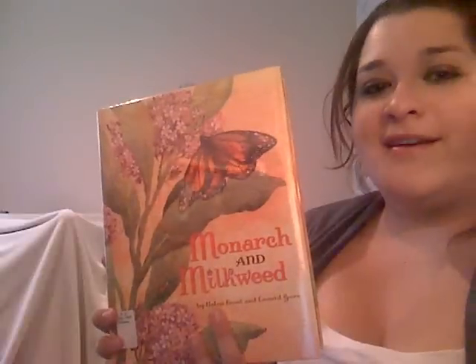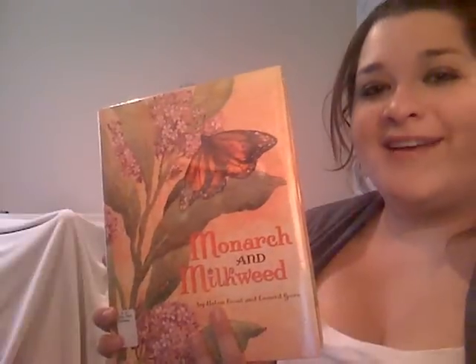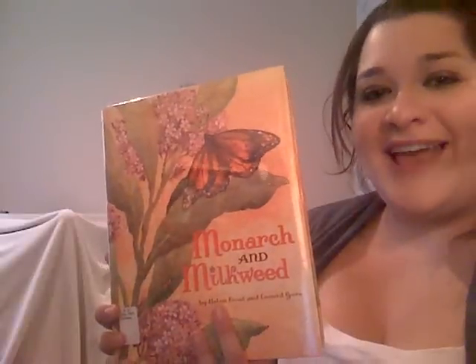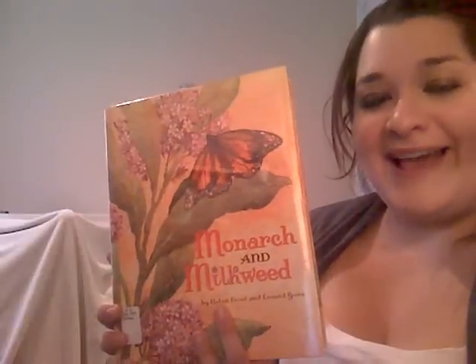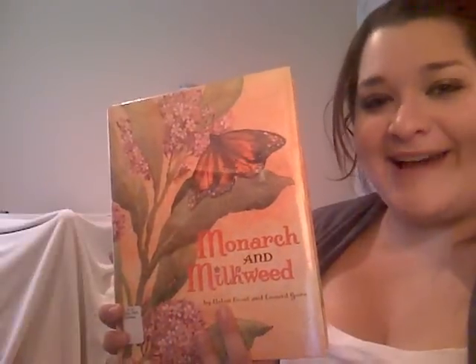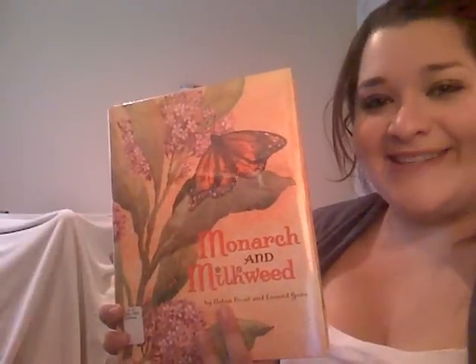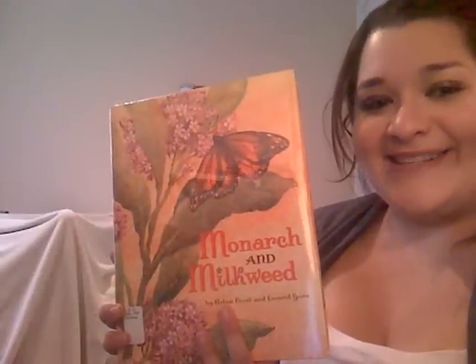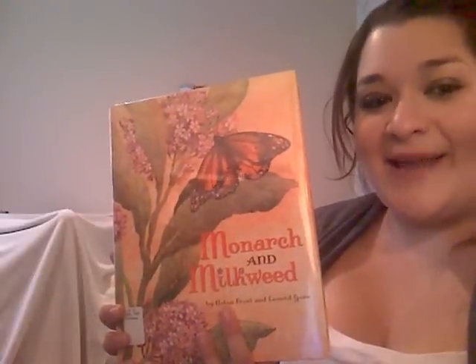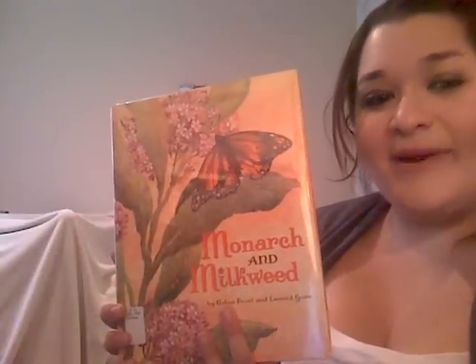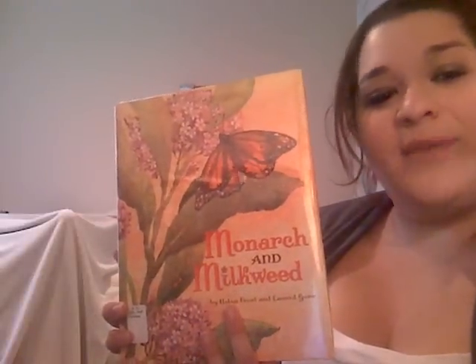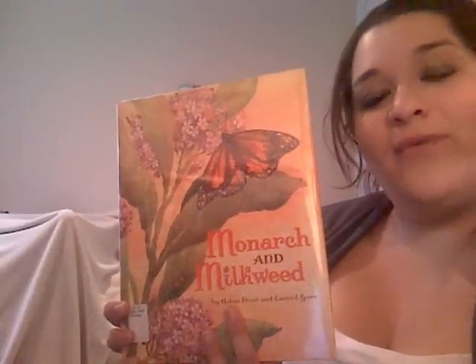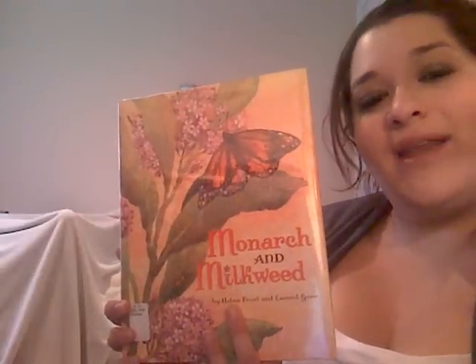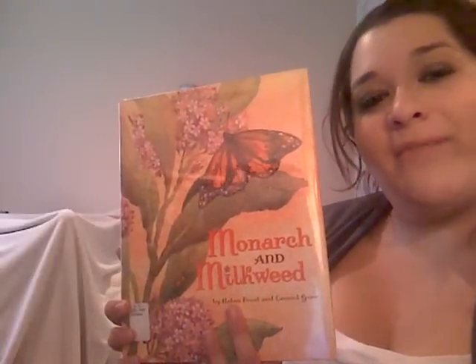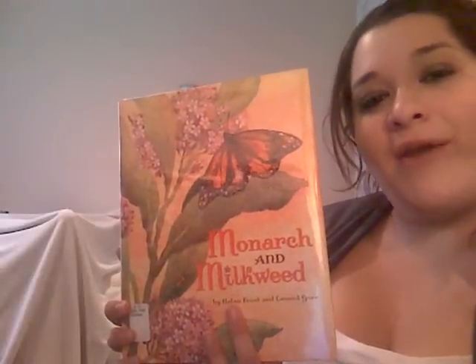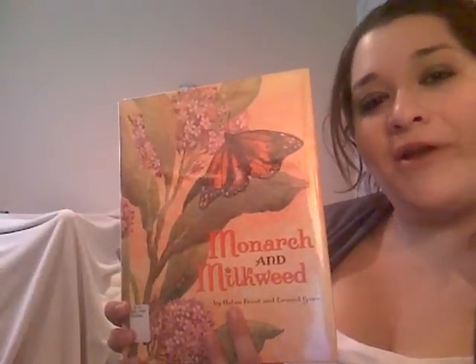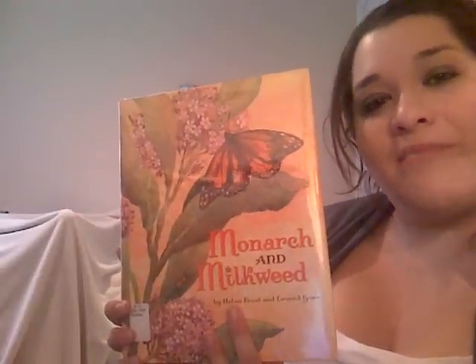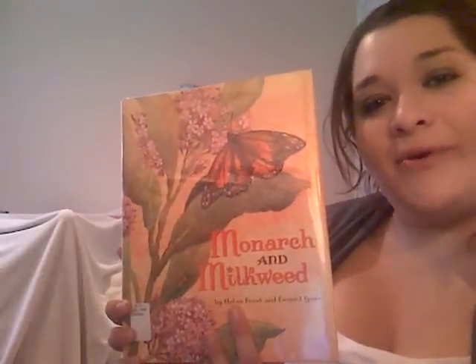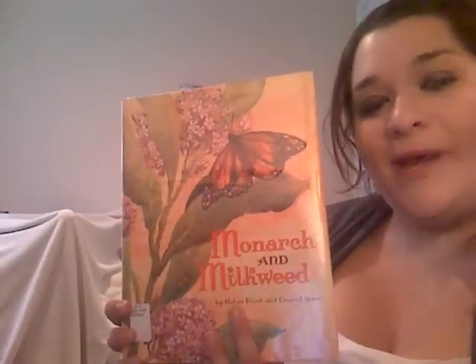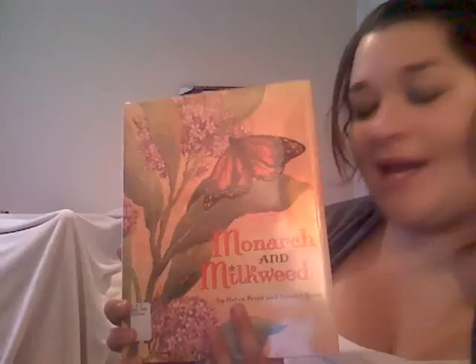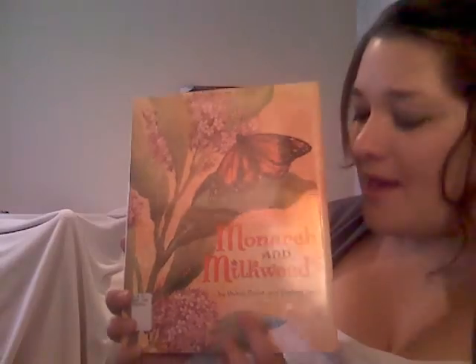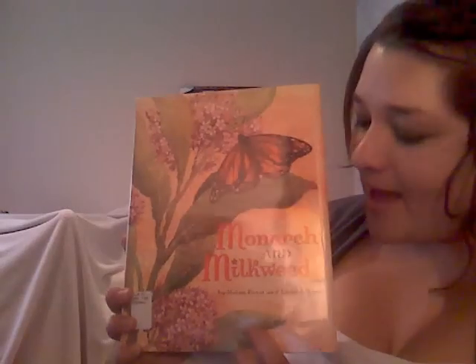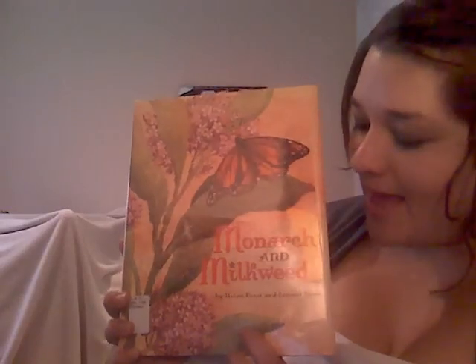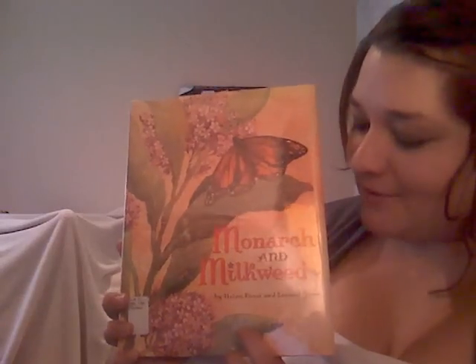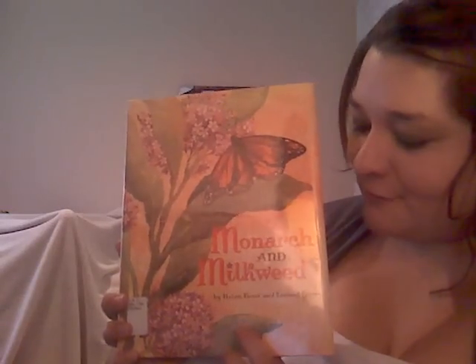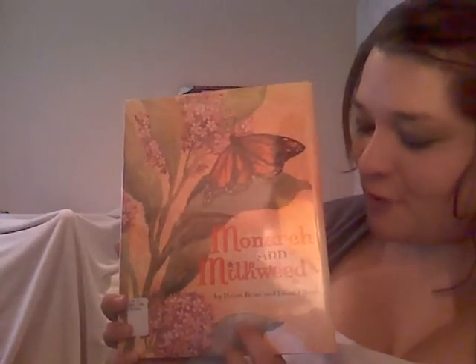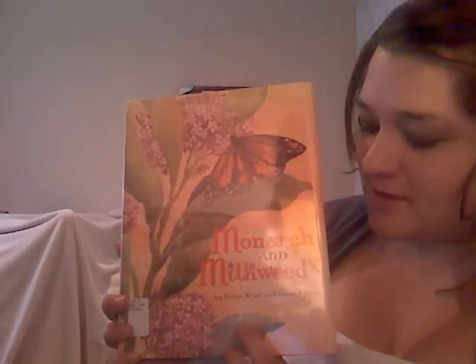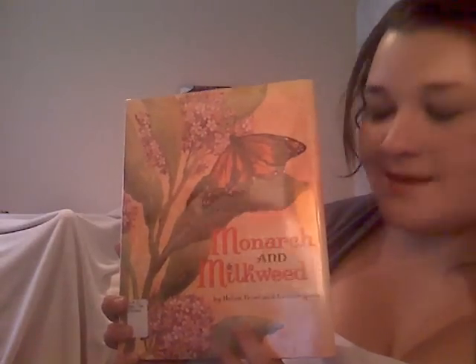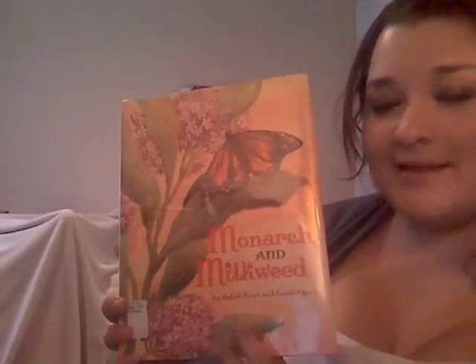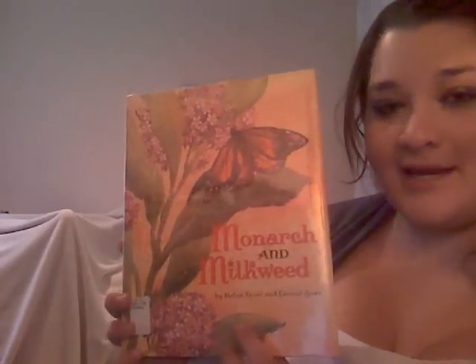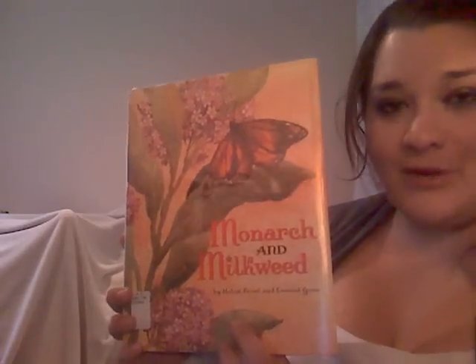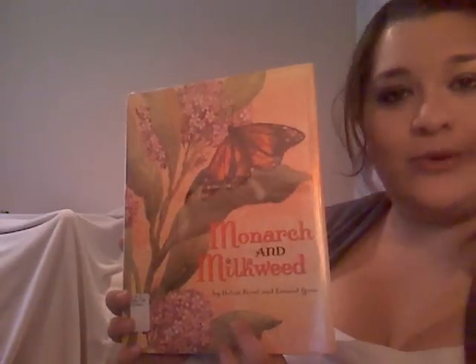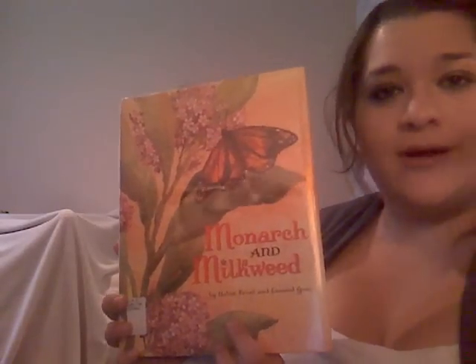Hey guys, today we're going to be reading Monarch and Milkweed by Helen Frost and Leonid Gore.